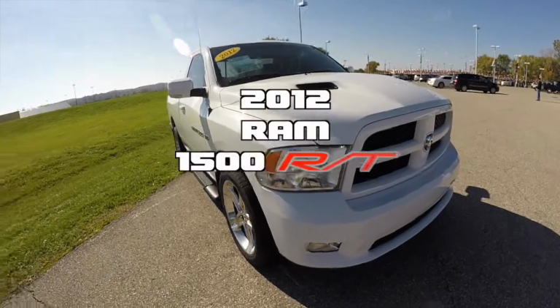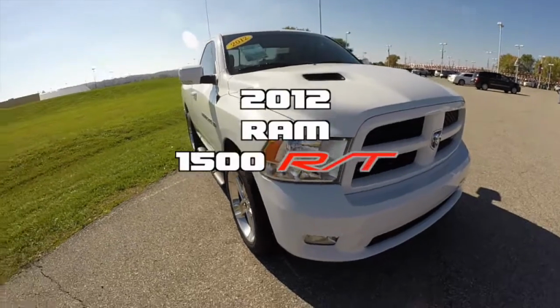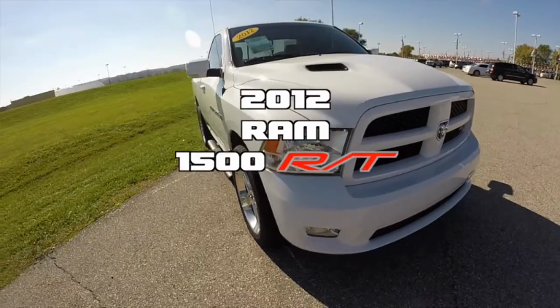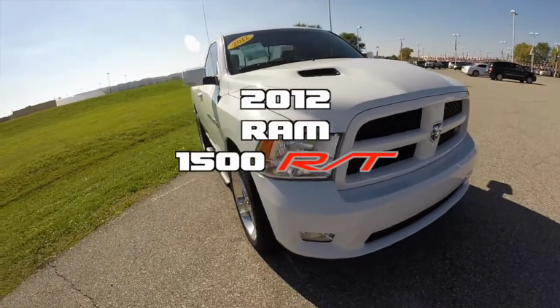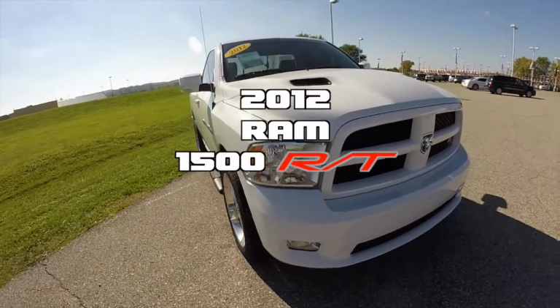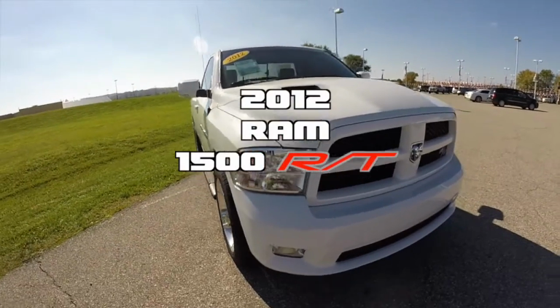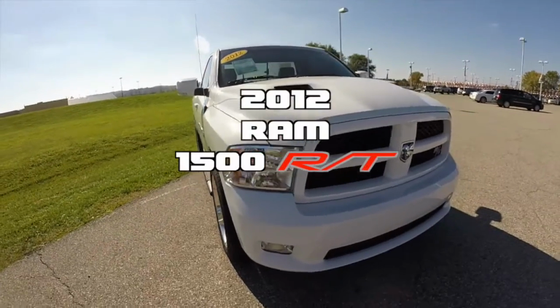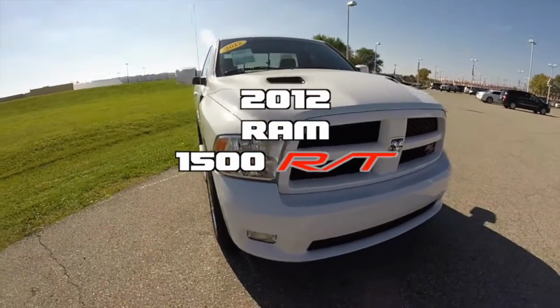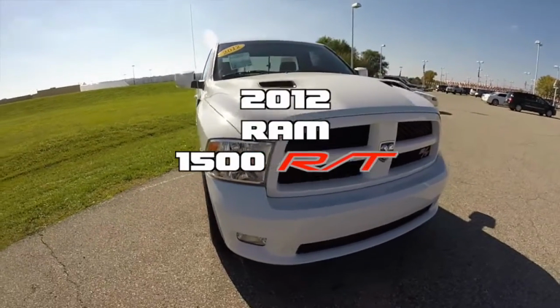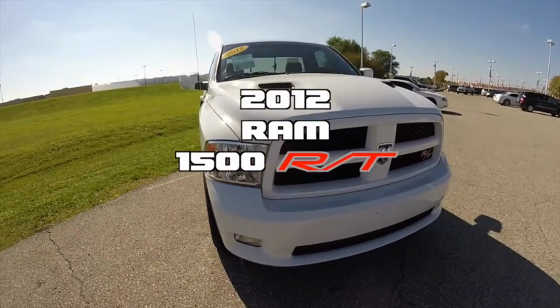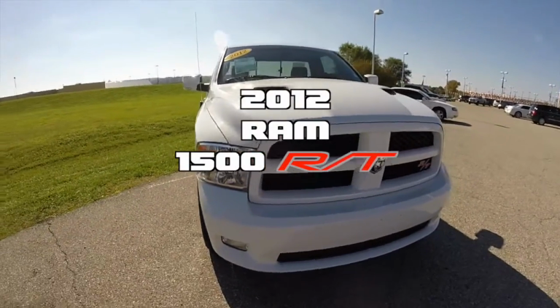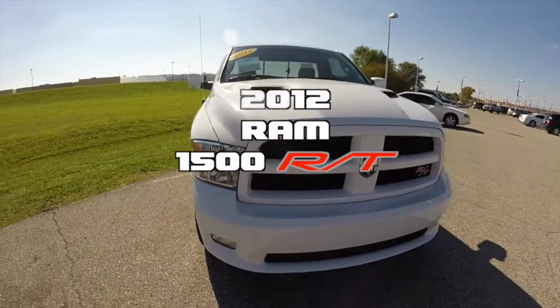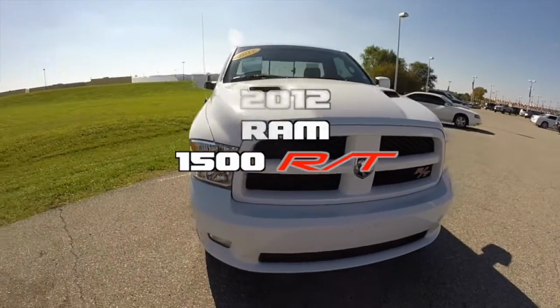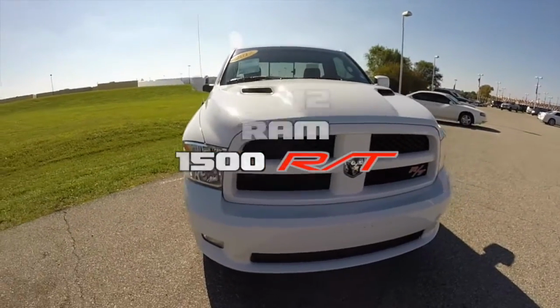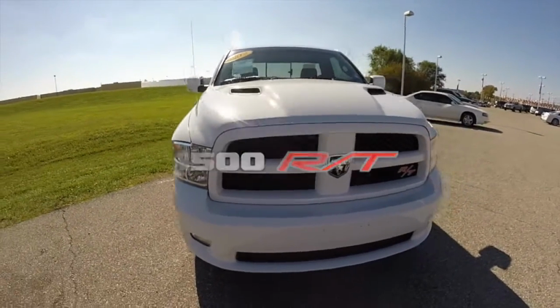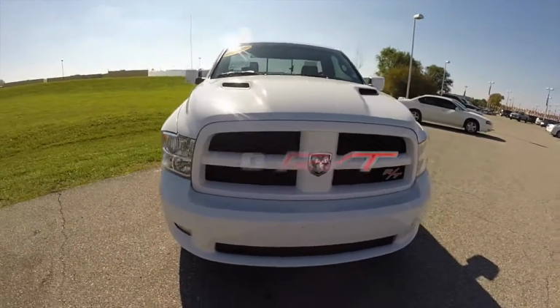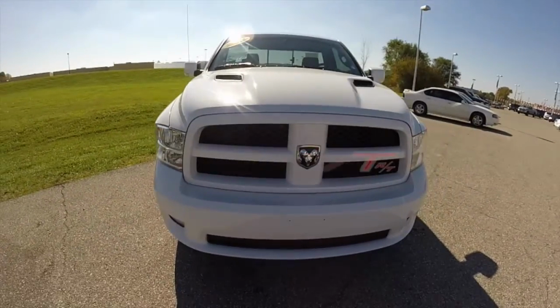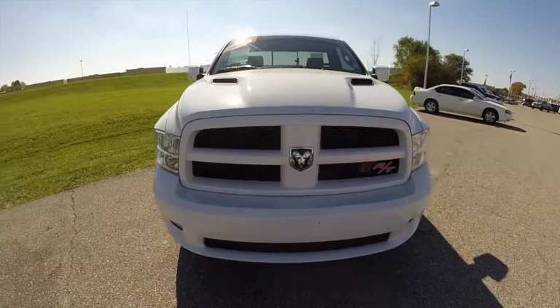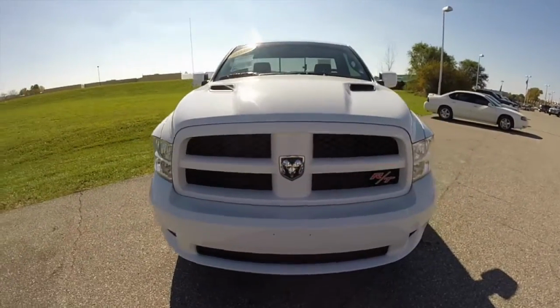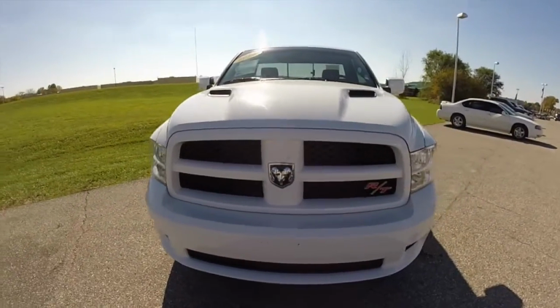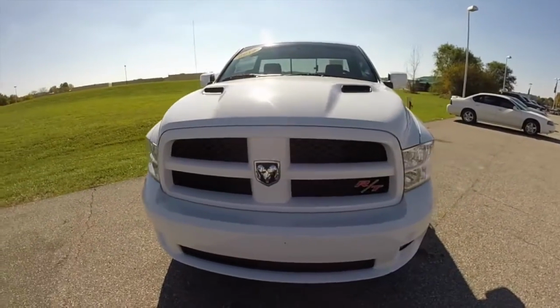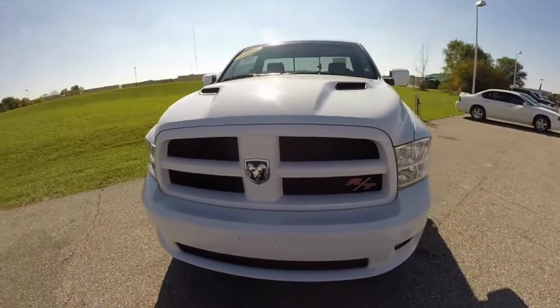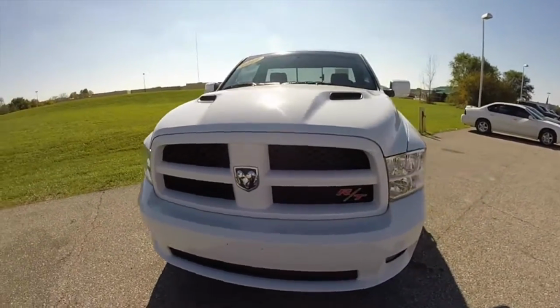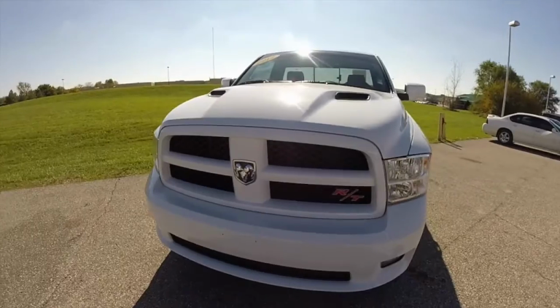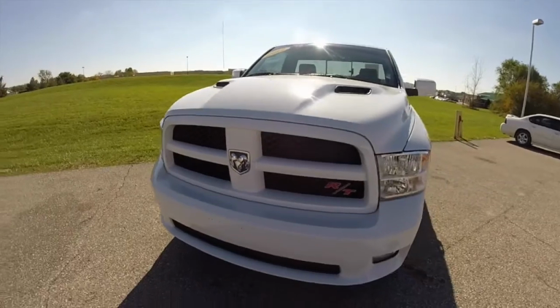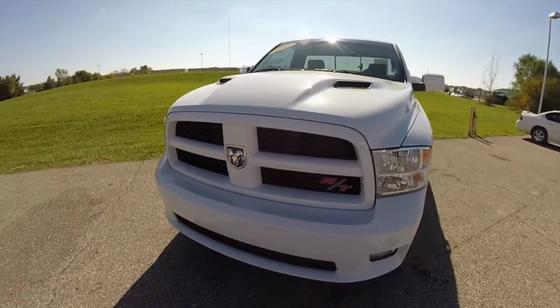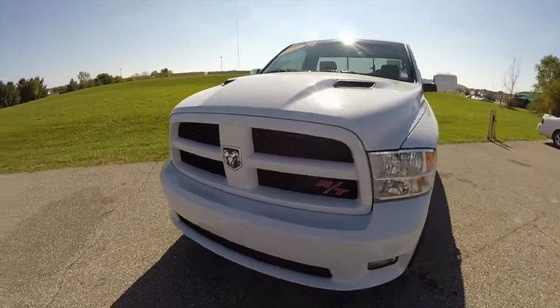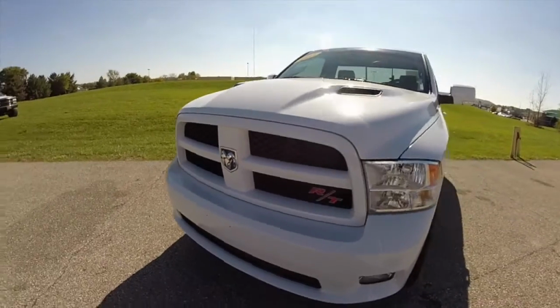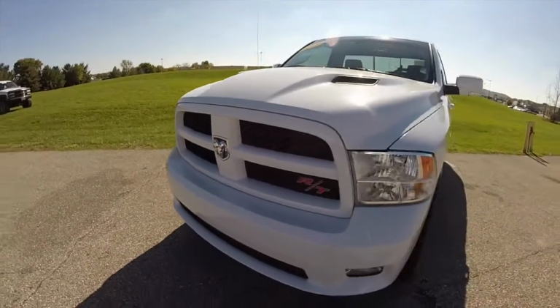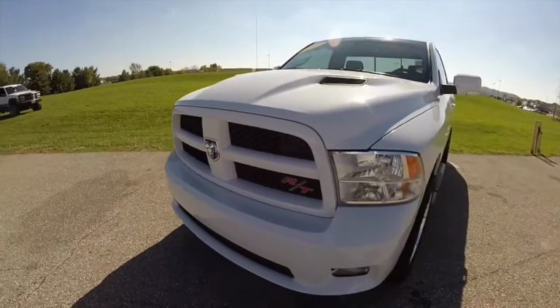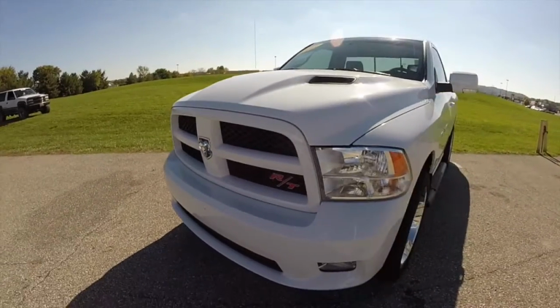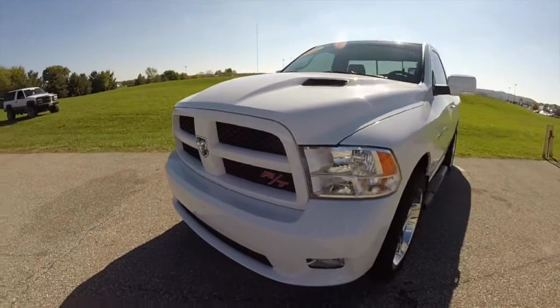Hello everyone. Today we're going to take a quick walk around look at this 2012 Ram 1500 RT.